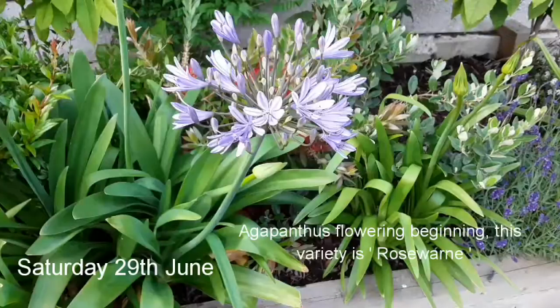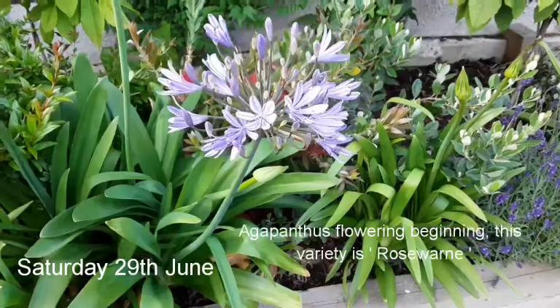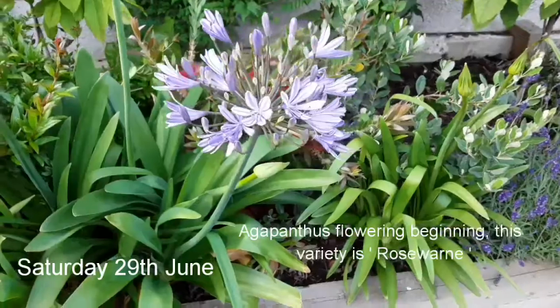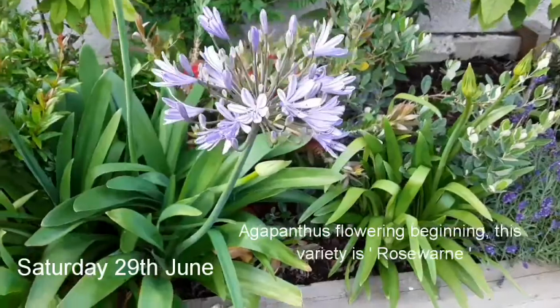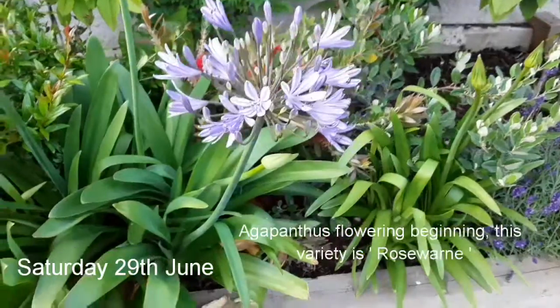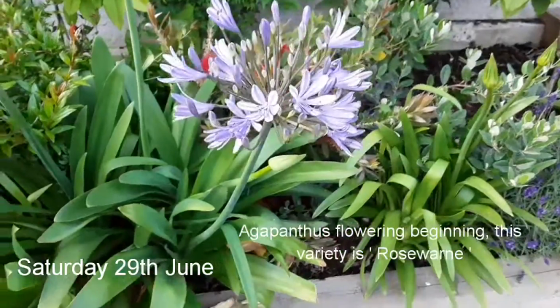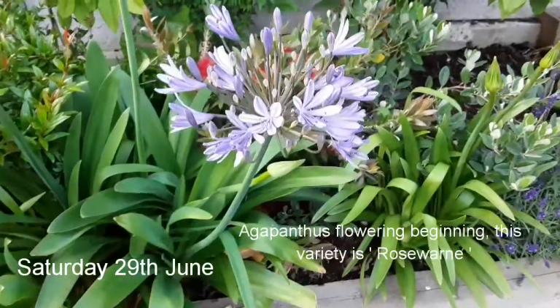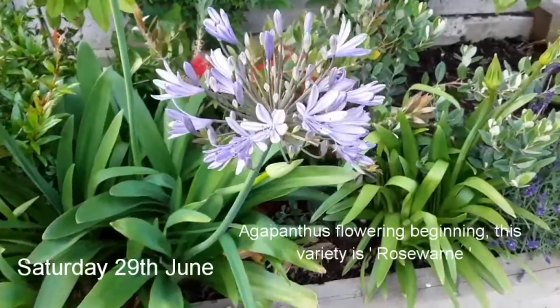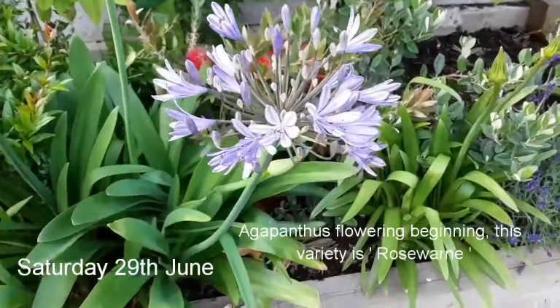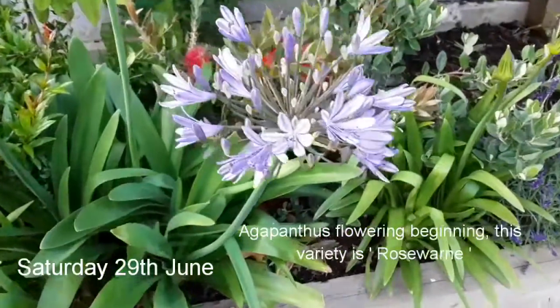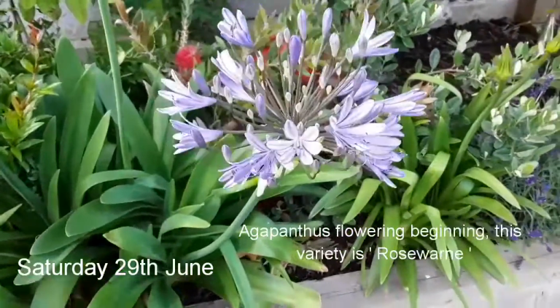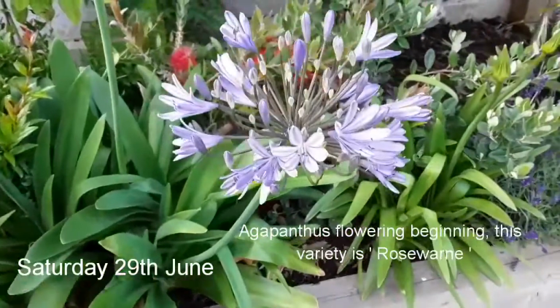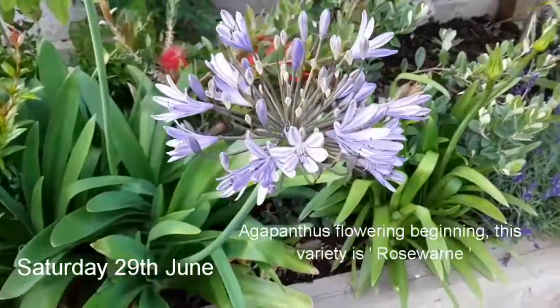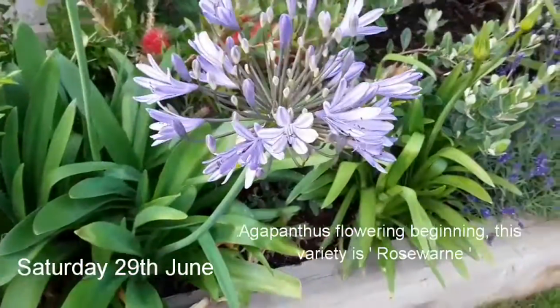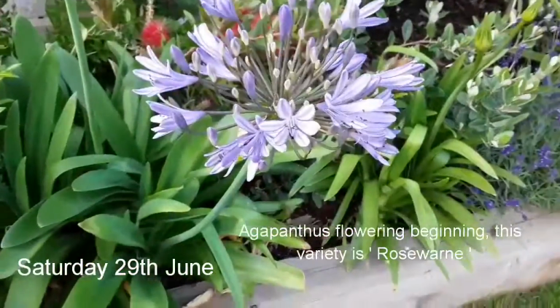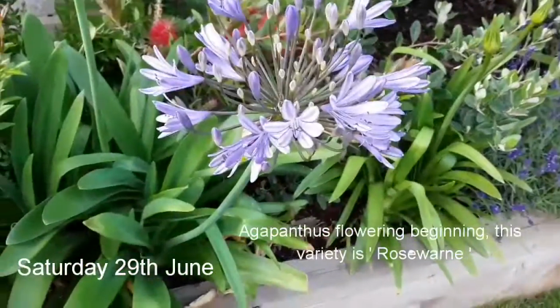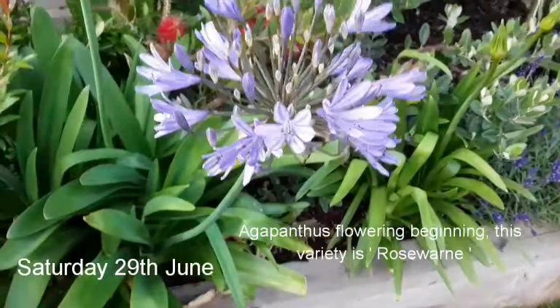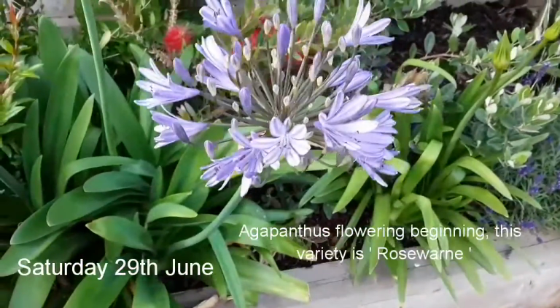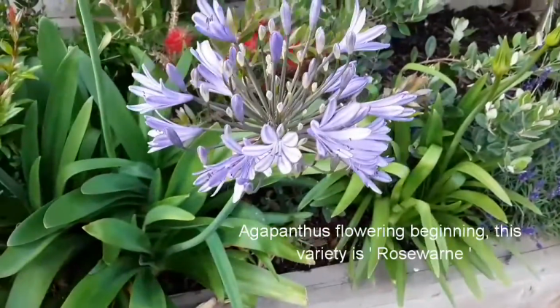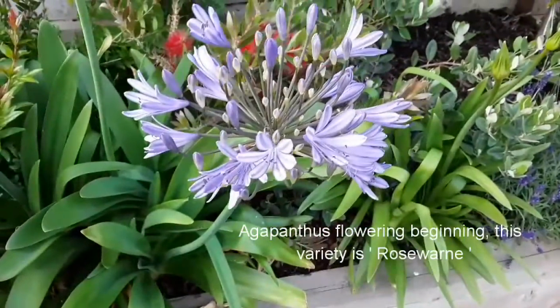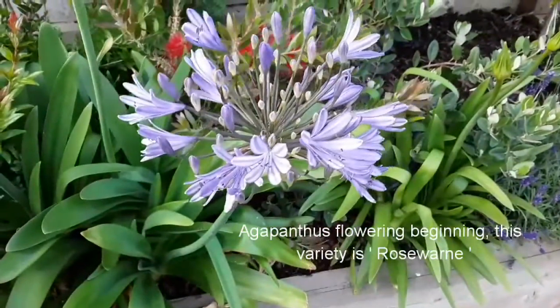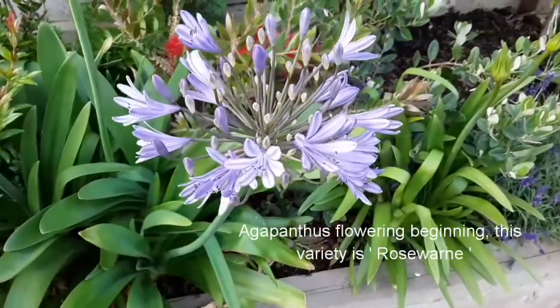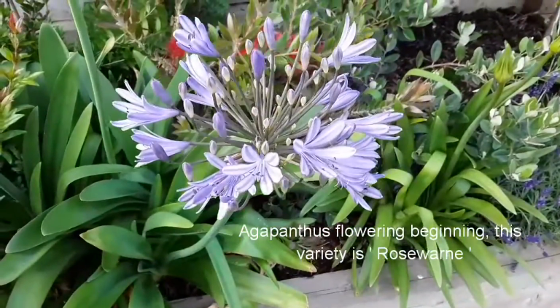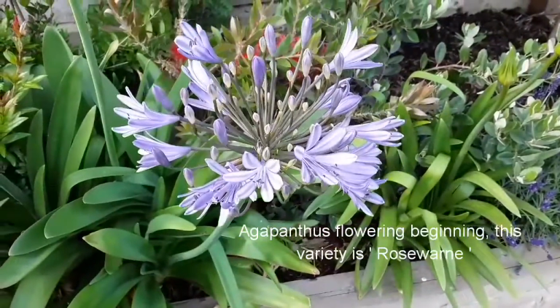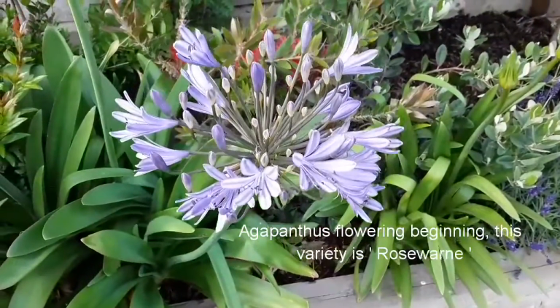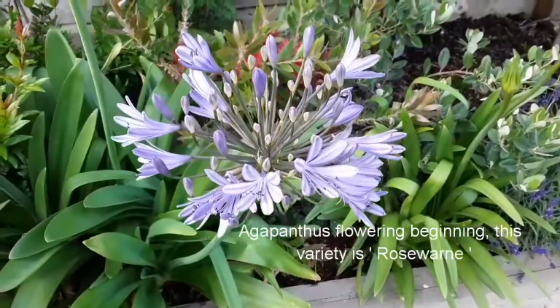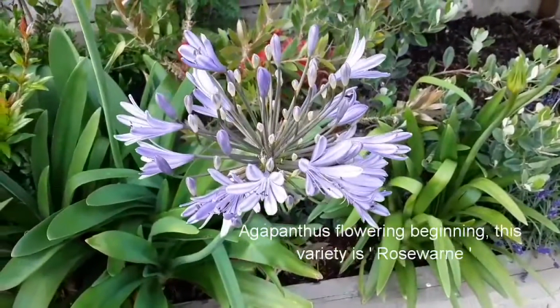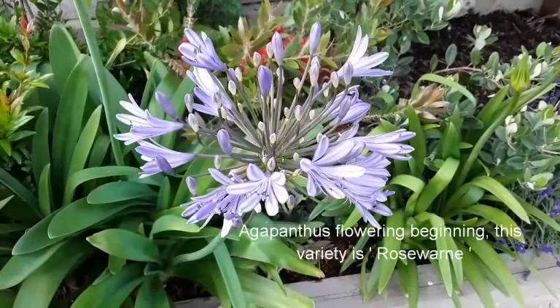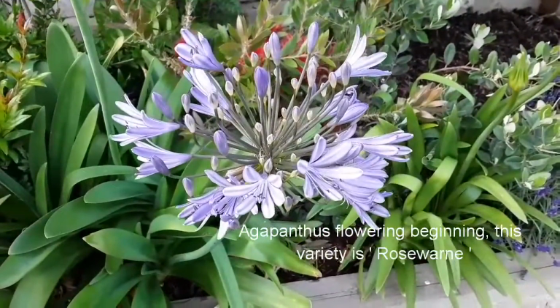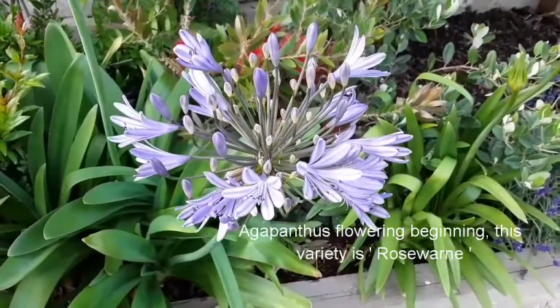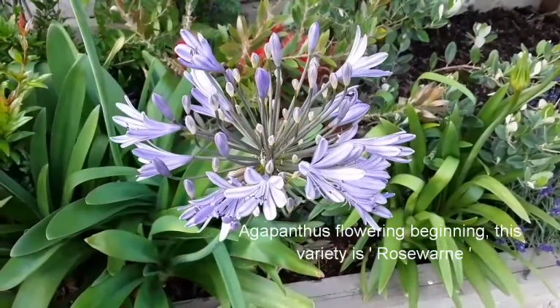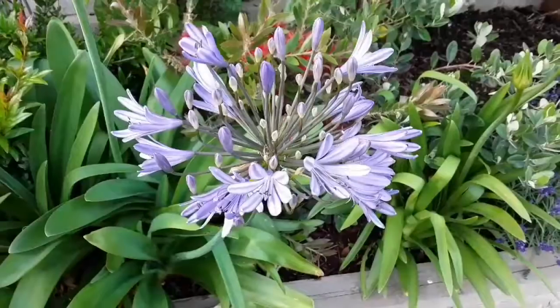Good evening, Brett's here, Lionheart 84. It's the 29th of June.